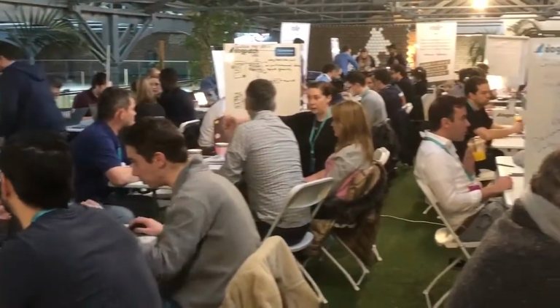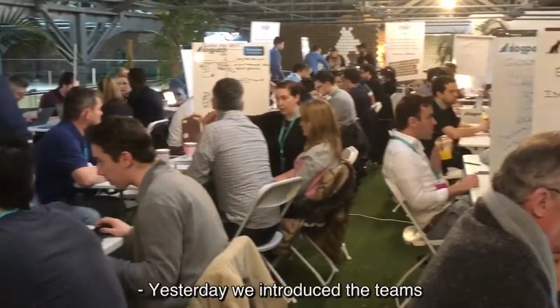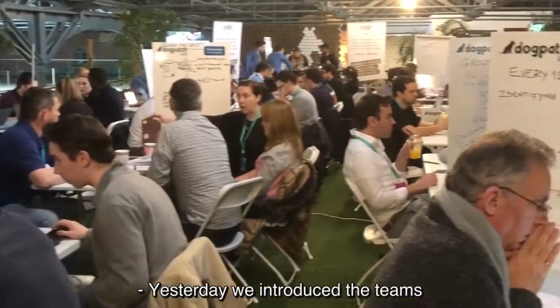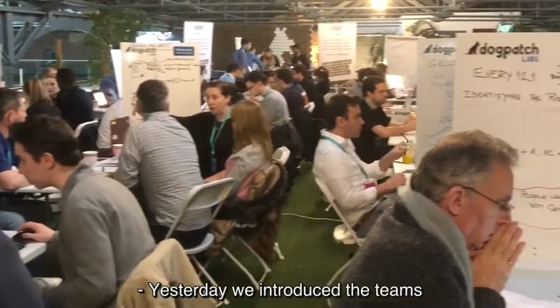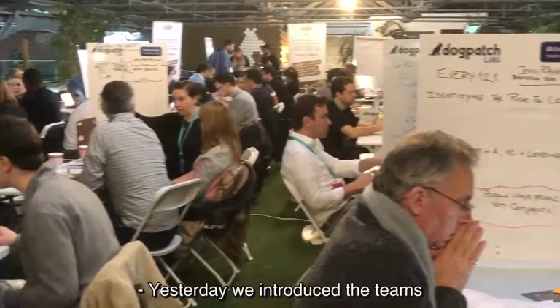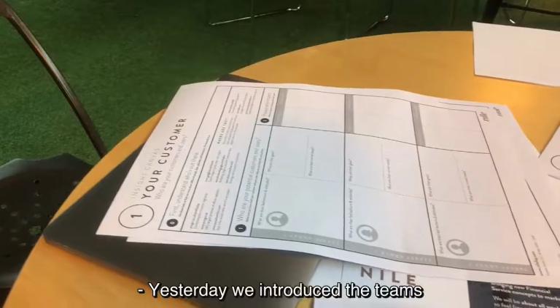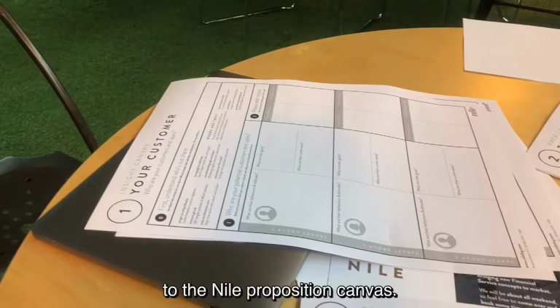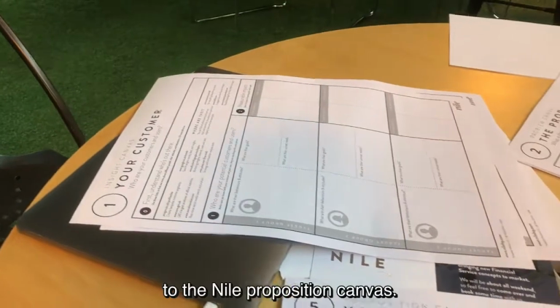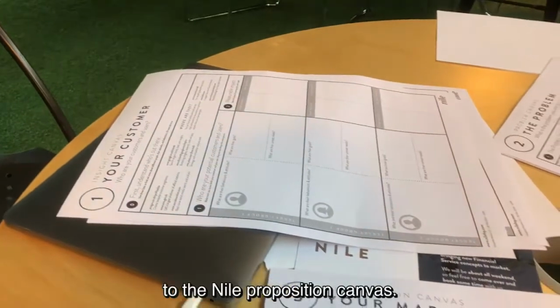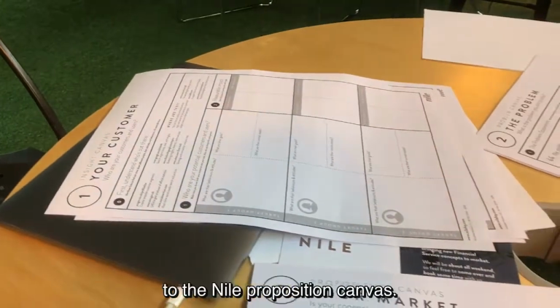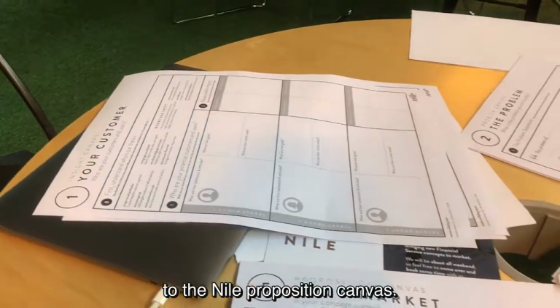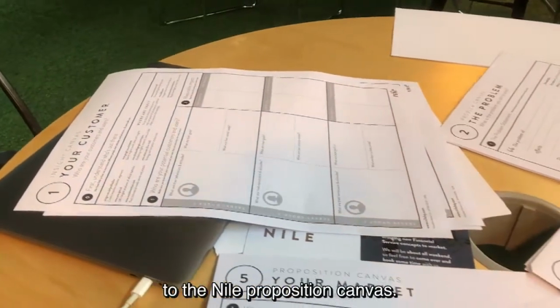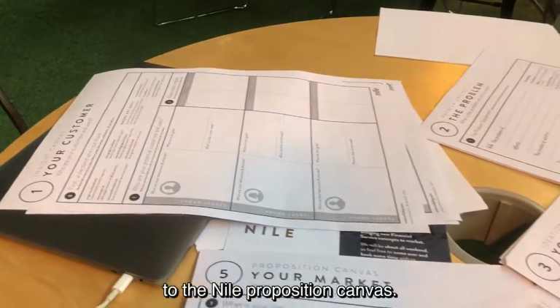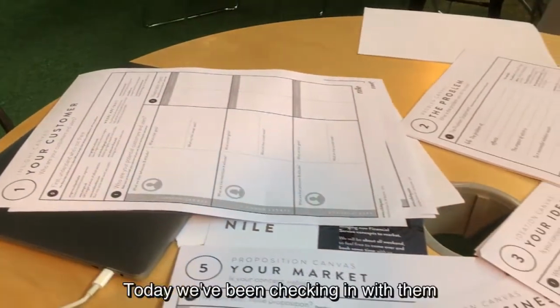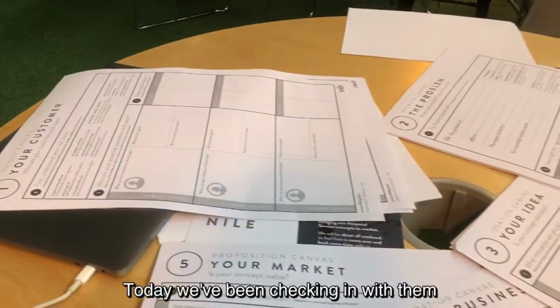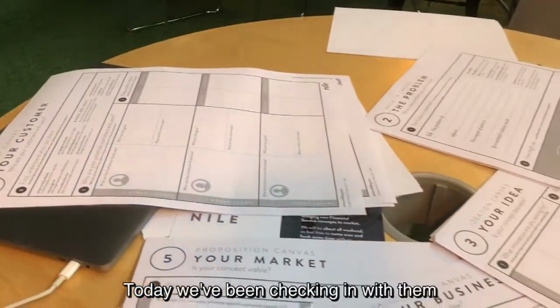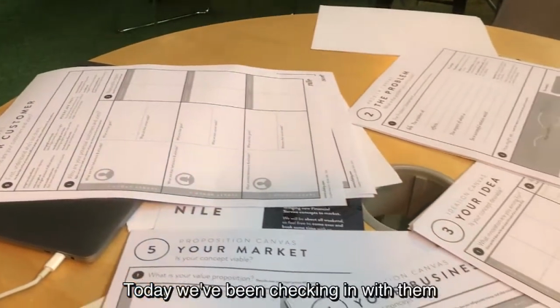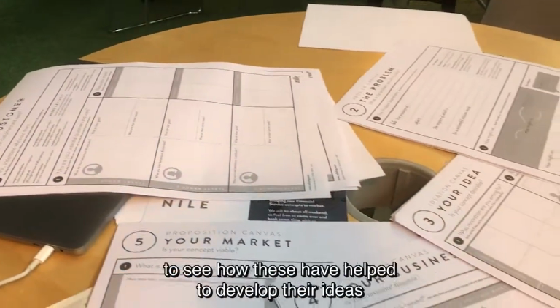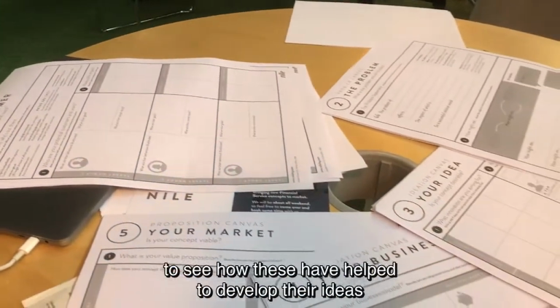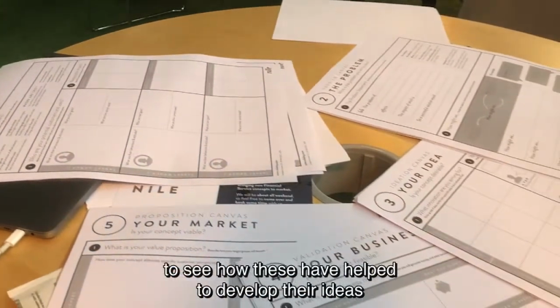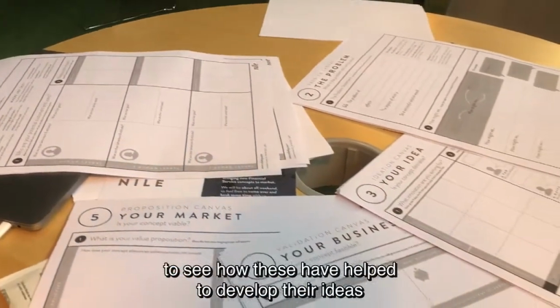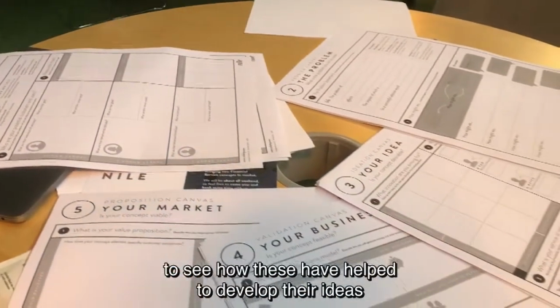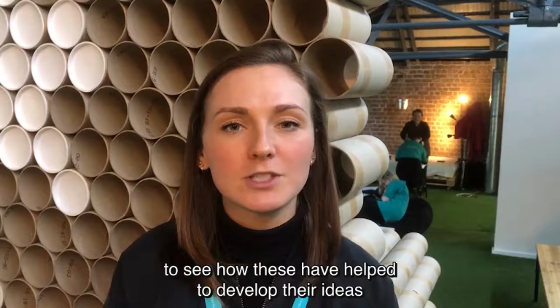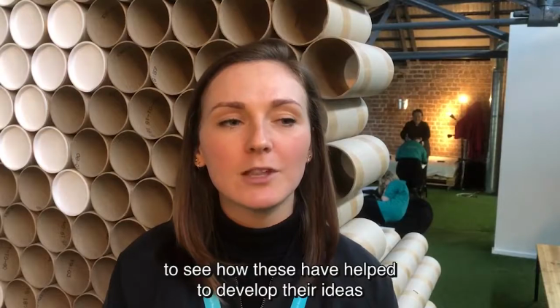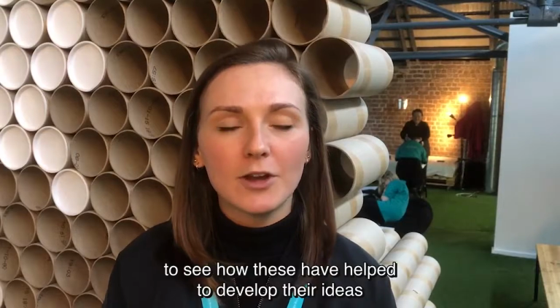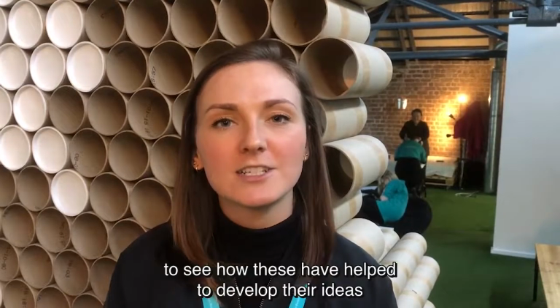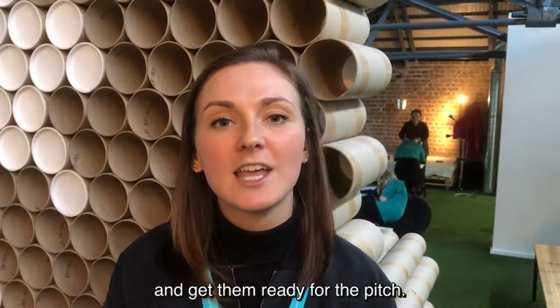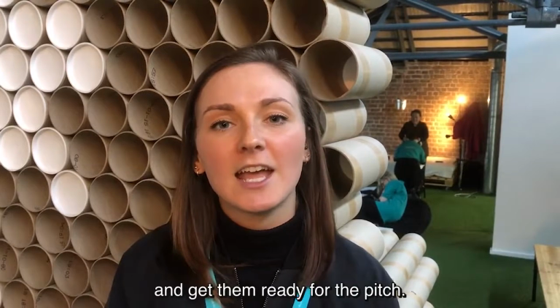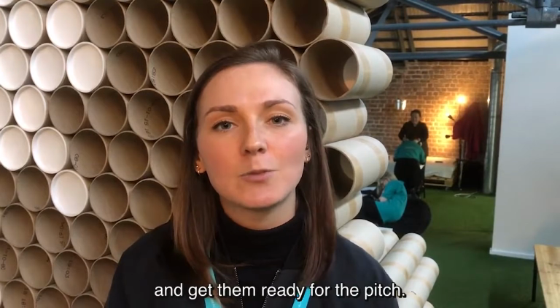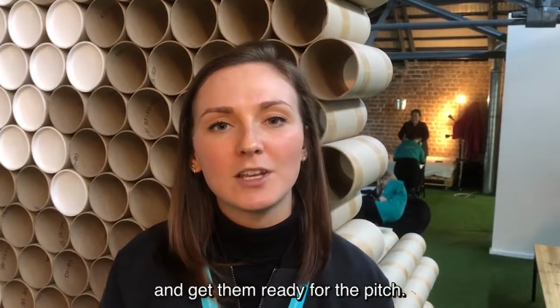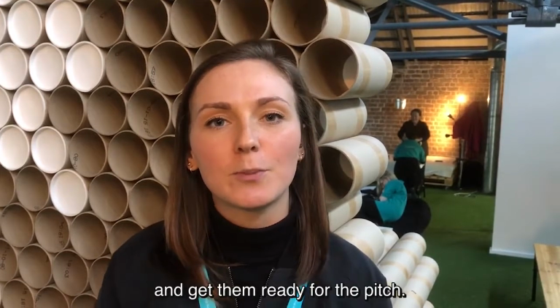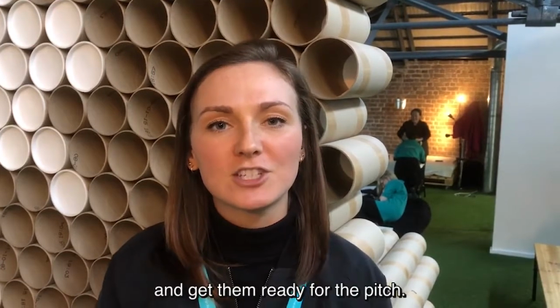Yesterday, we introduced the teams to the value proposition canvas. Today we've been checking in with them to see how these have helped to develop their ideas and get them ready for the pitch.